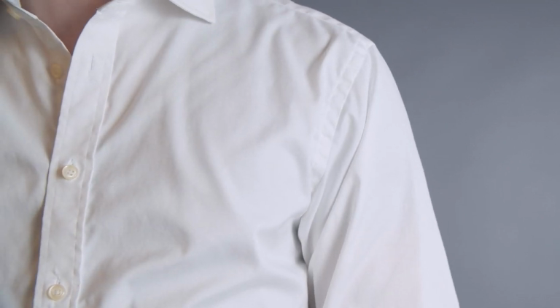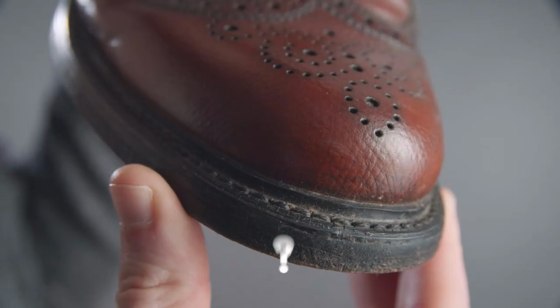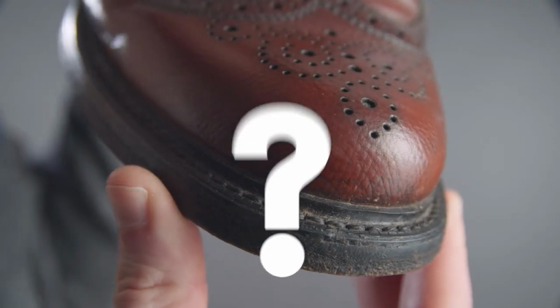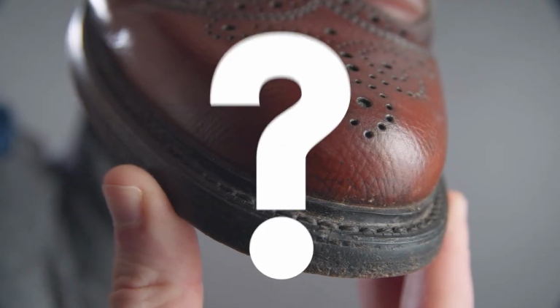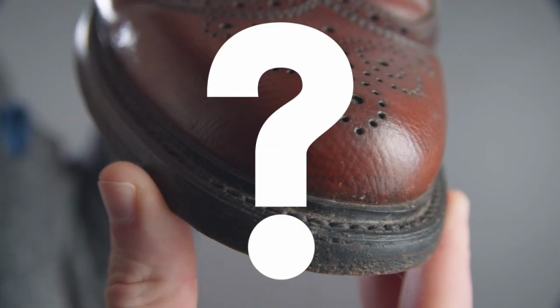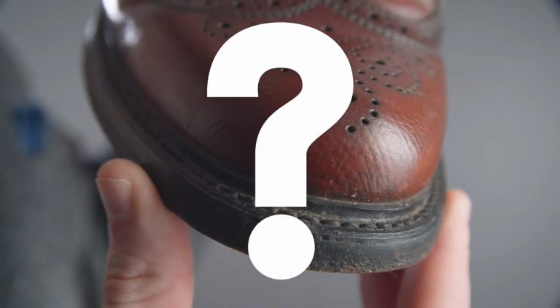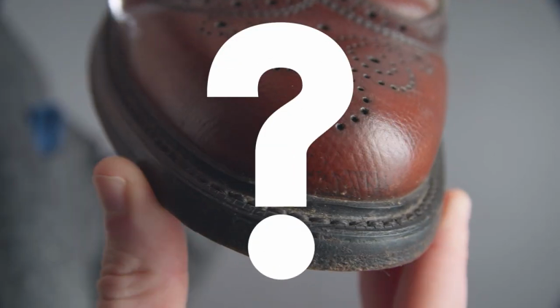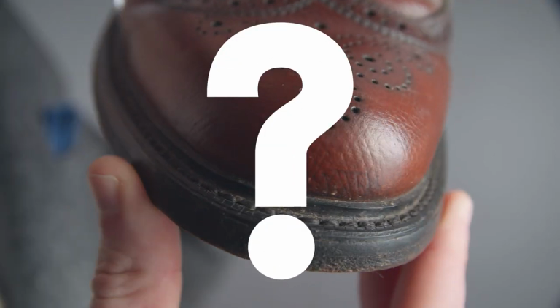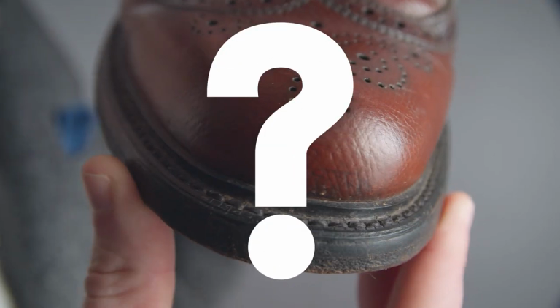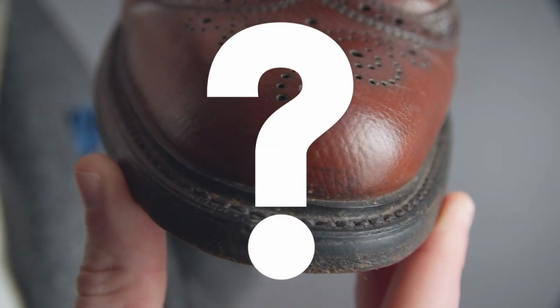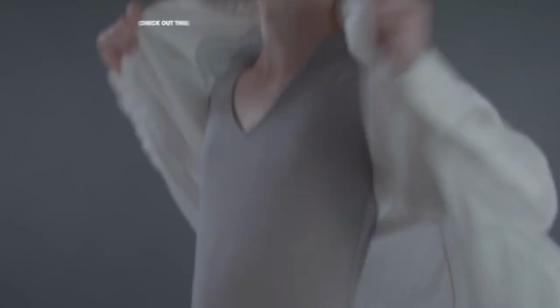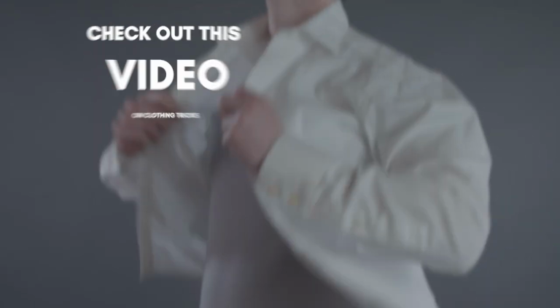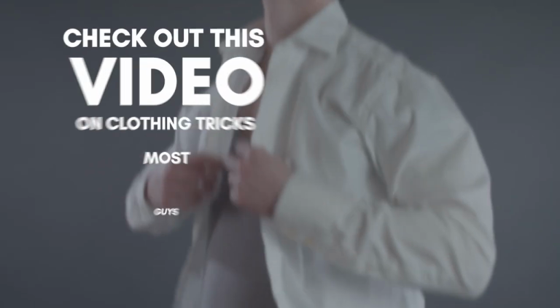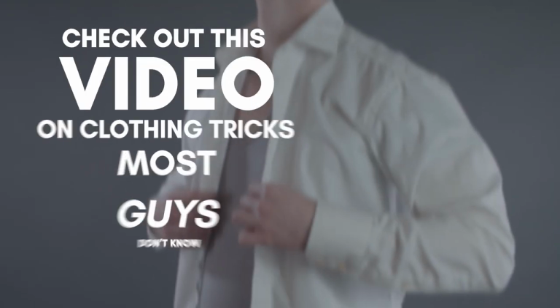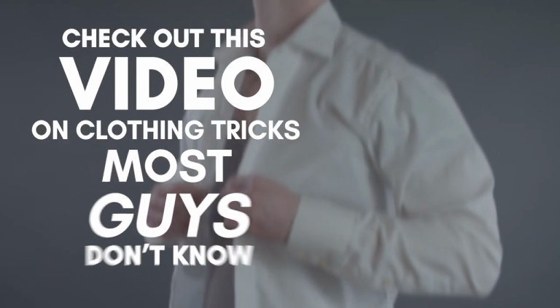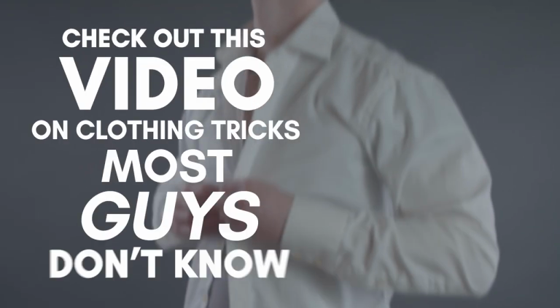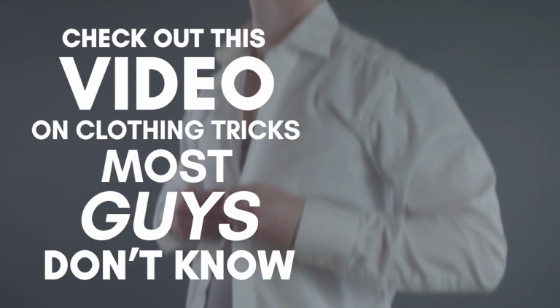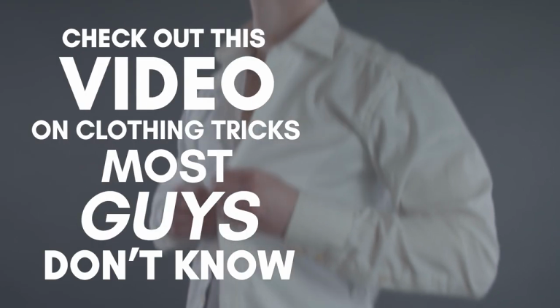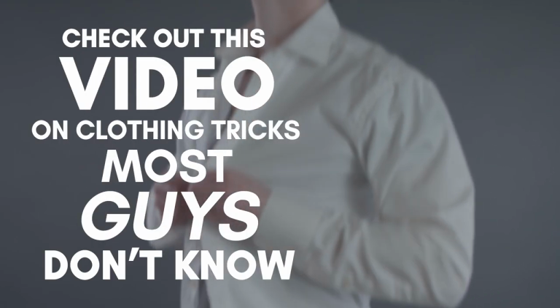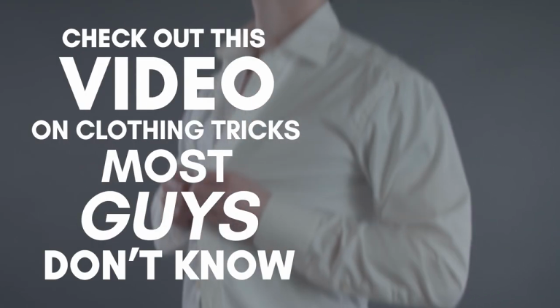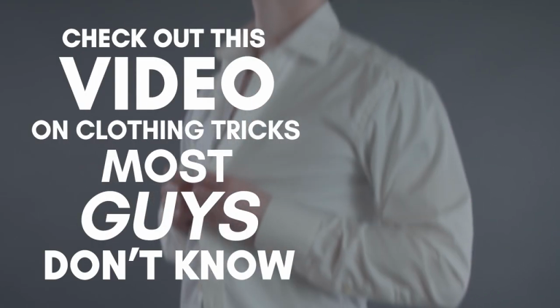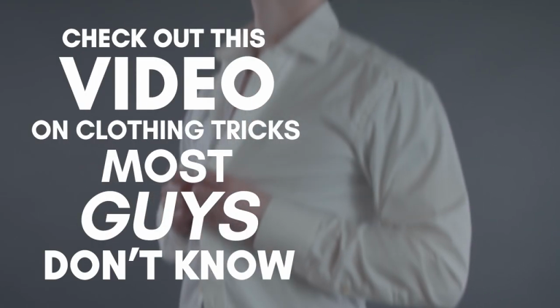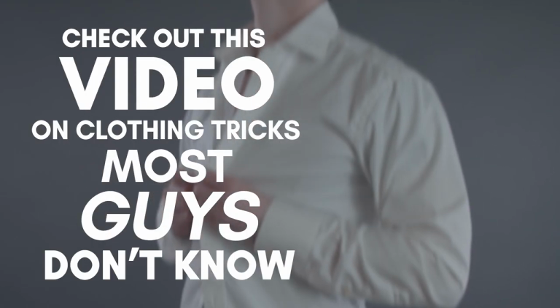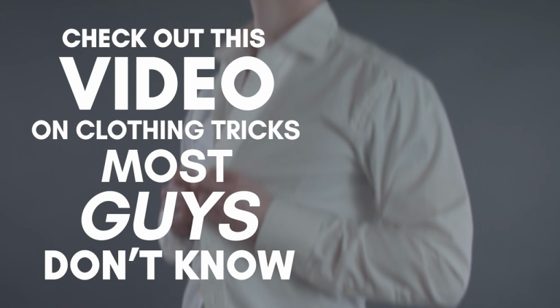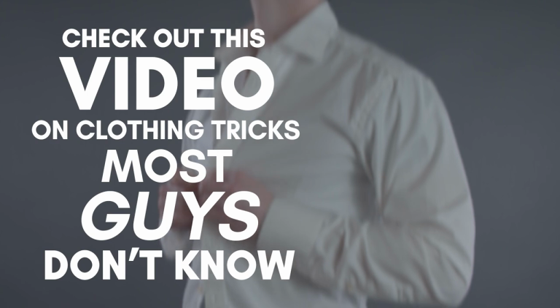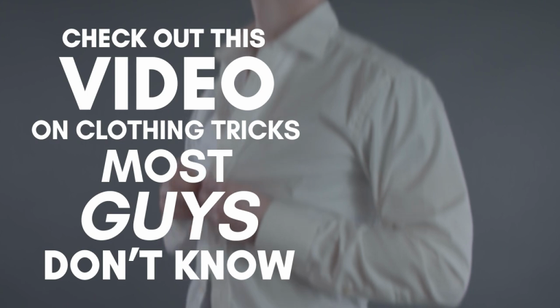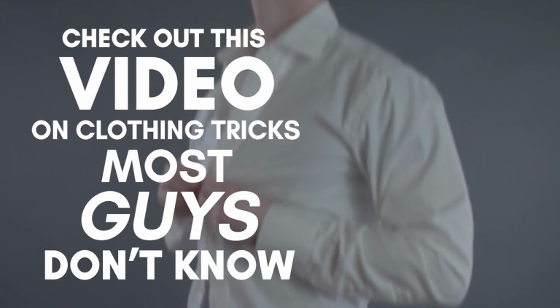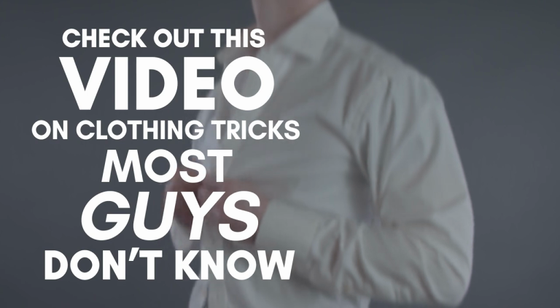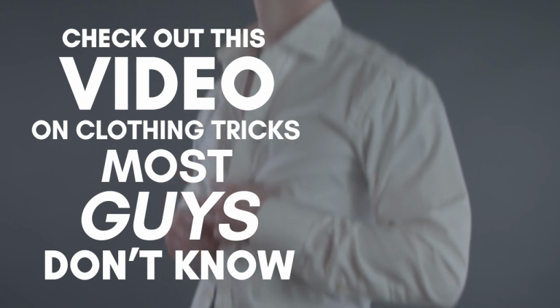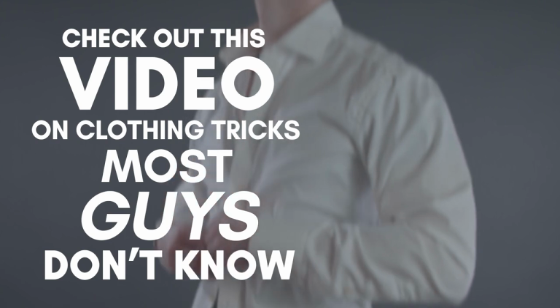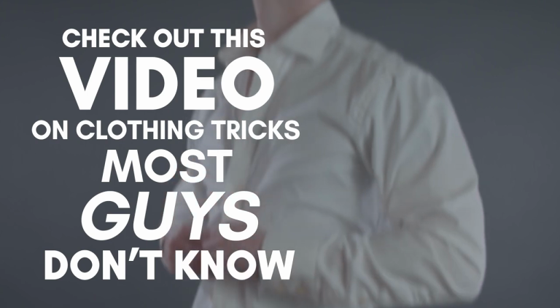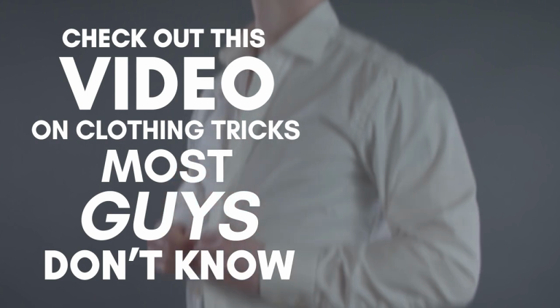So what video to watch next? How about this one: 10 Clothing Tricks That Most Guys Don't Know.